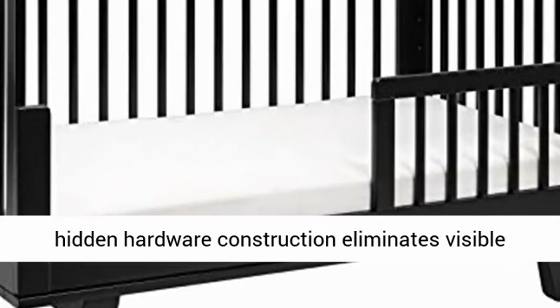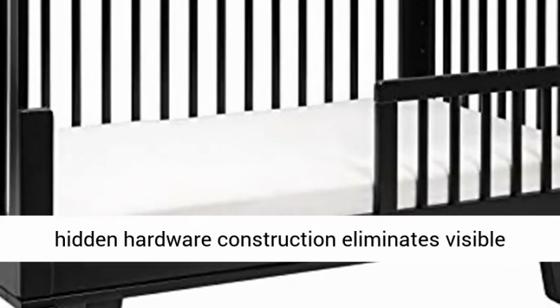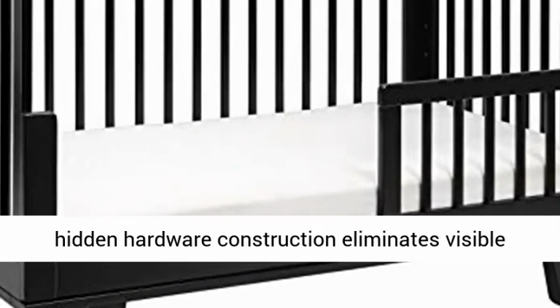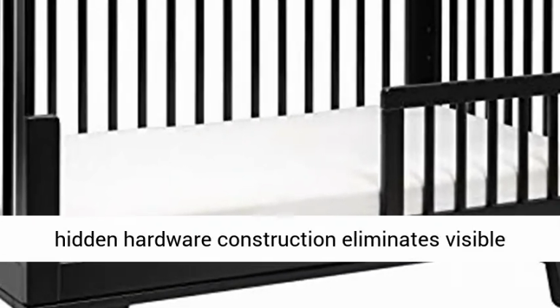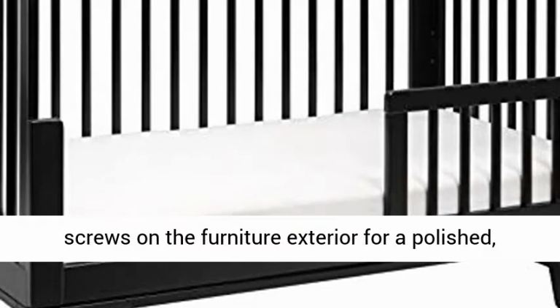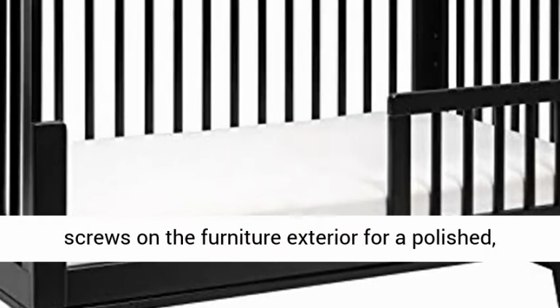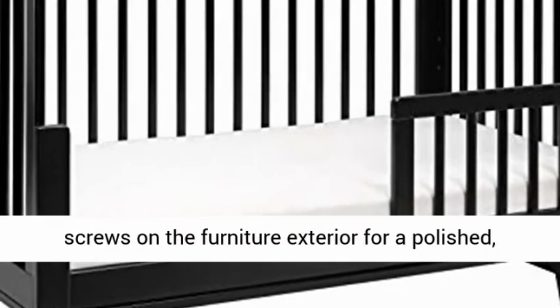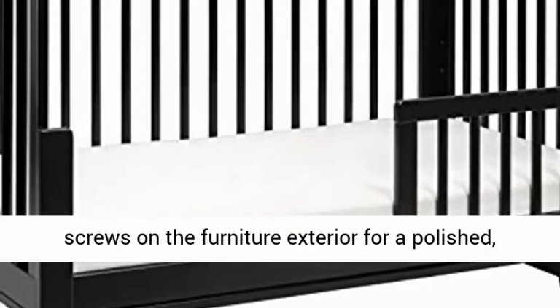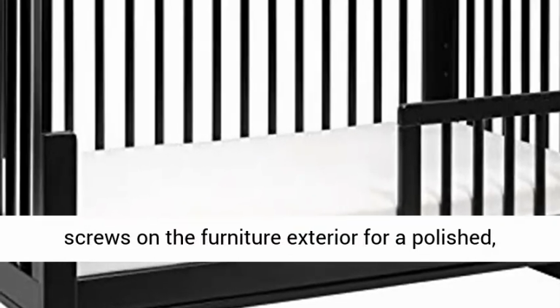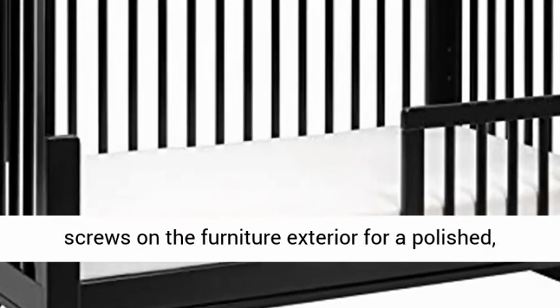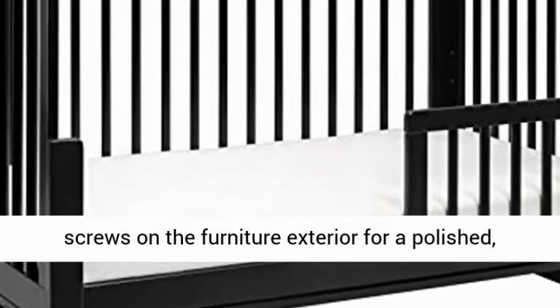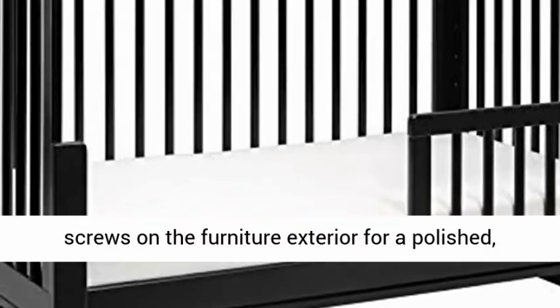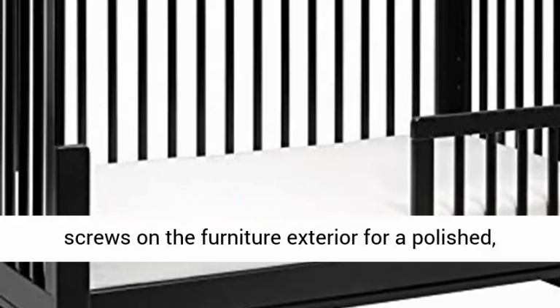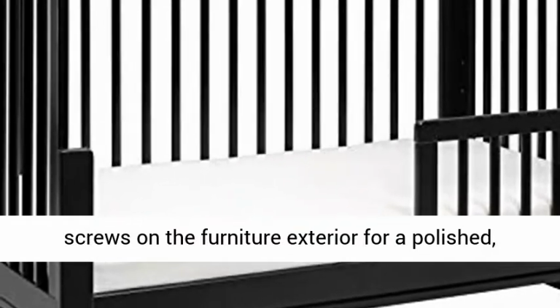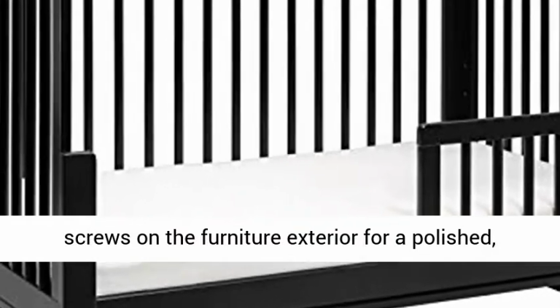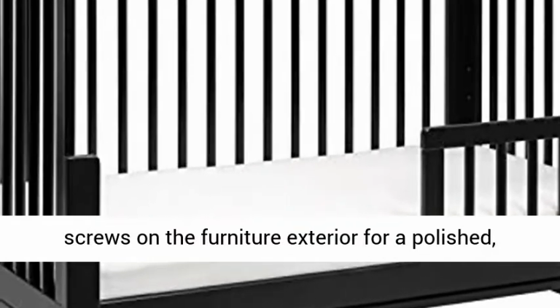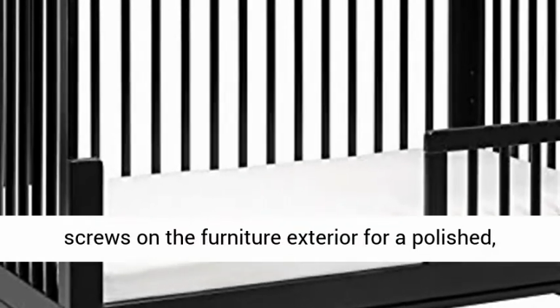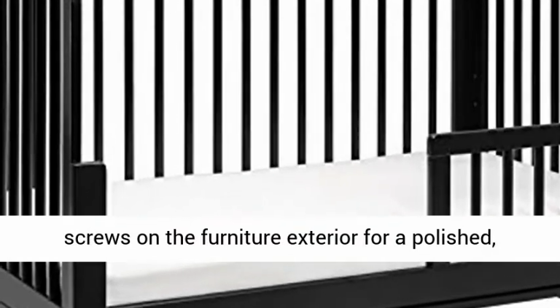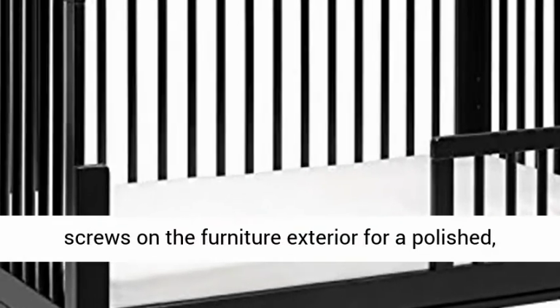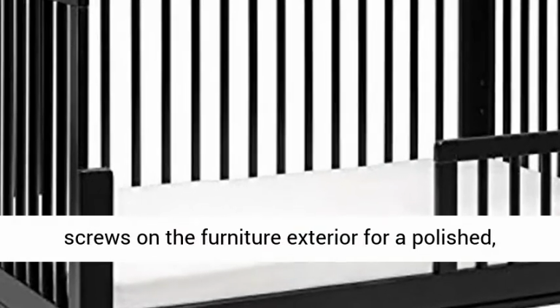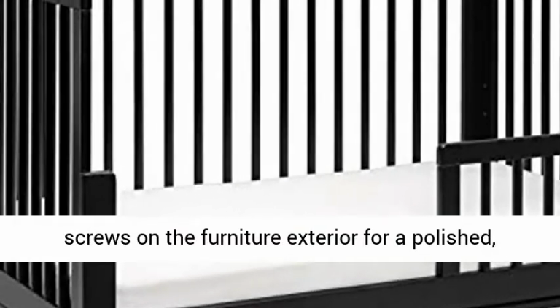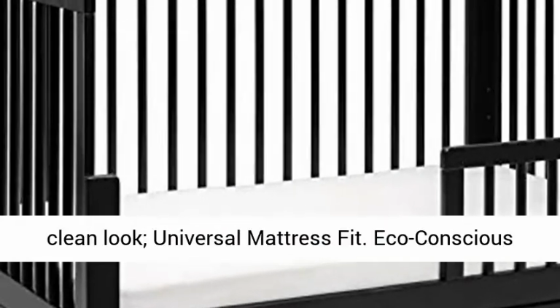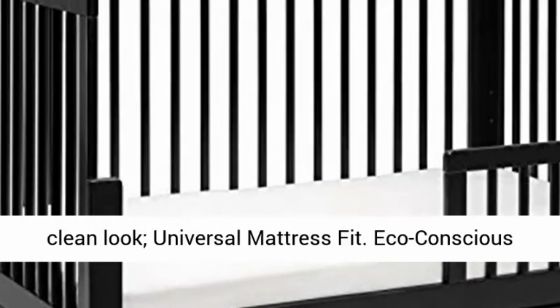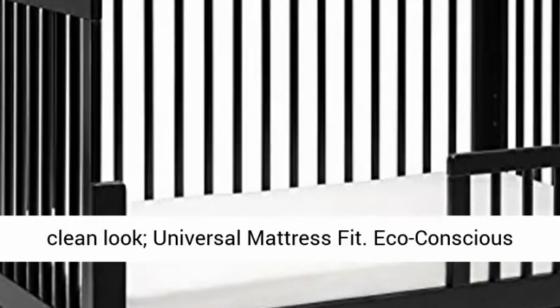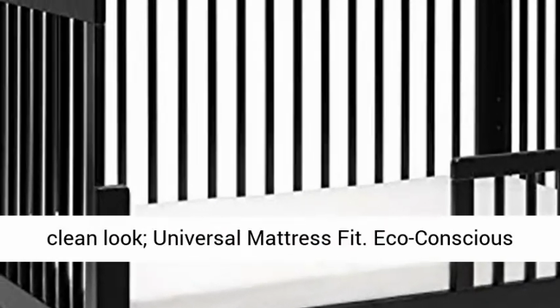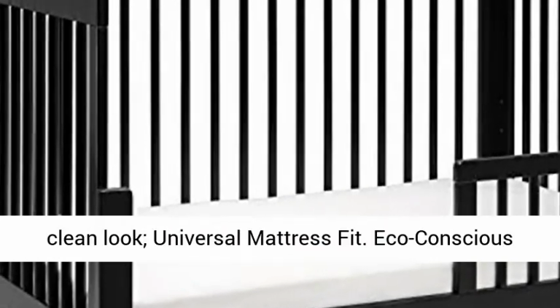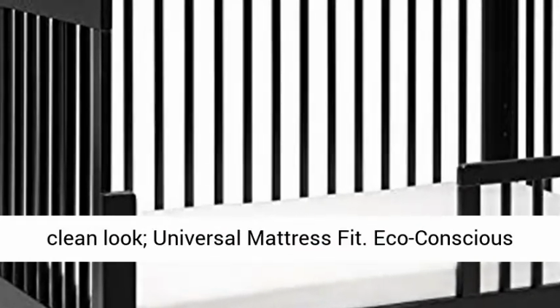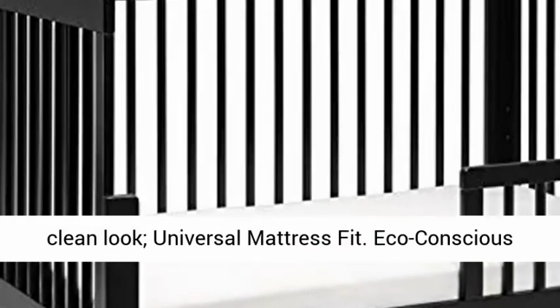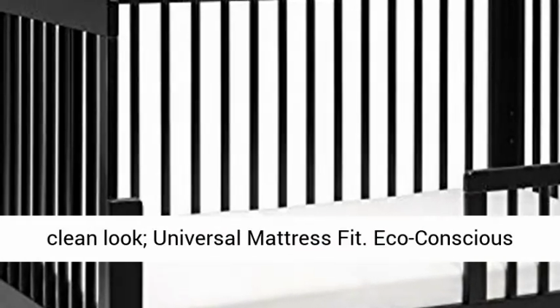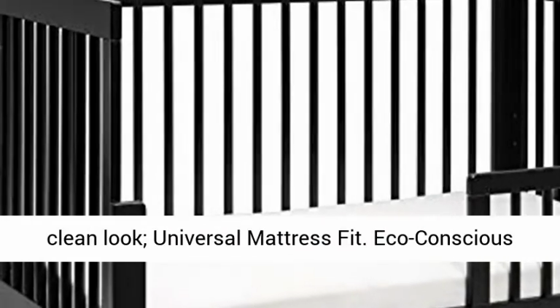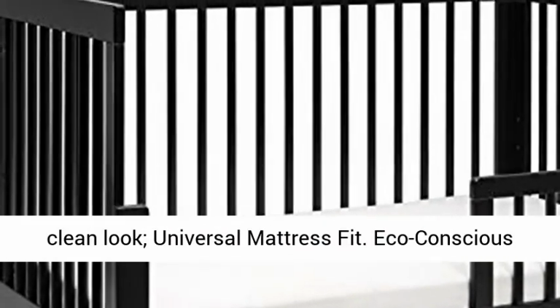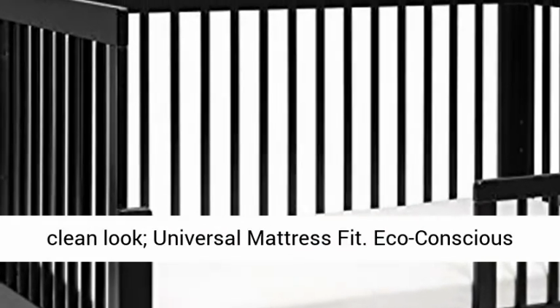Clean modern aesthetic: our hidden hardware construction eliminates visible screws on the furniture exterior for a polished, clean look.